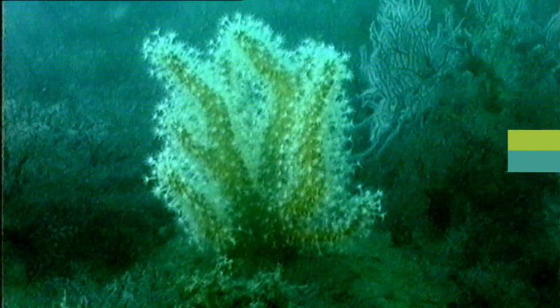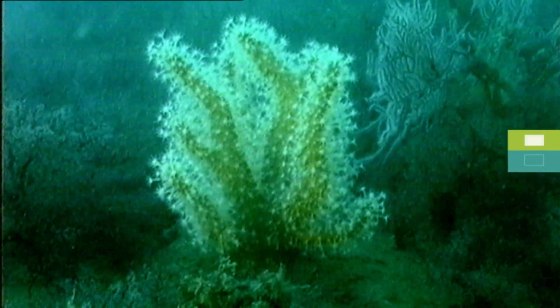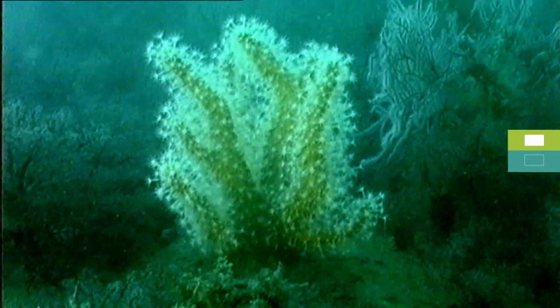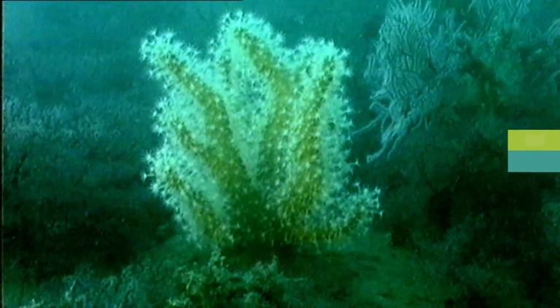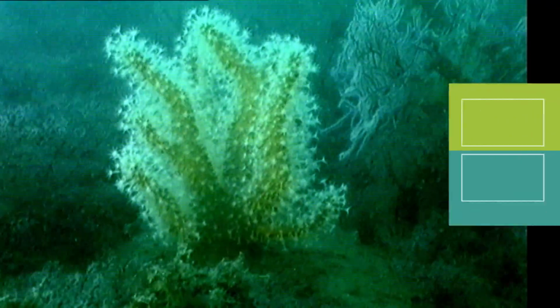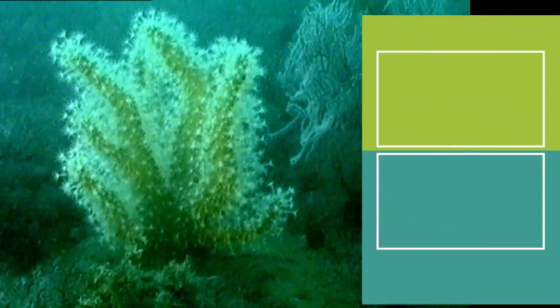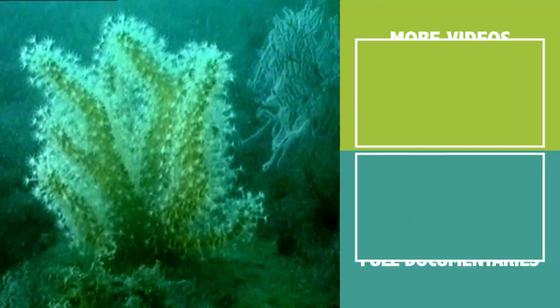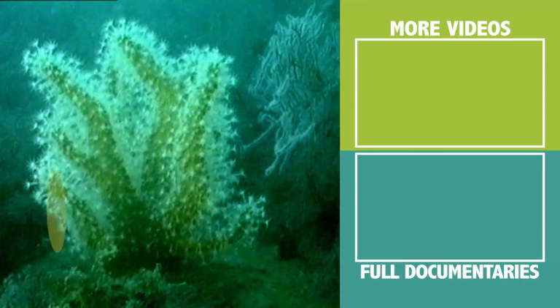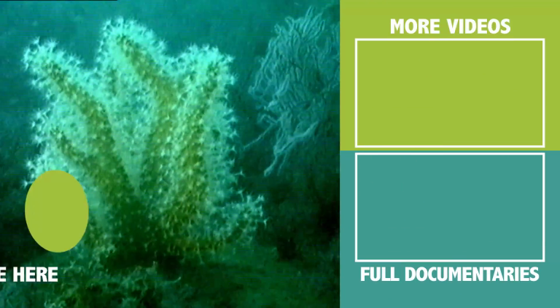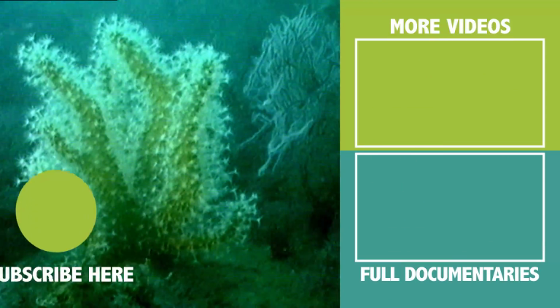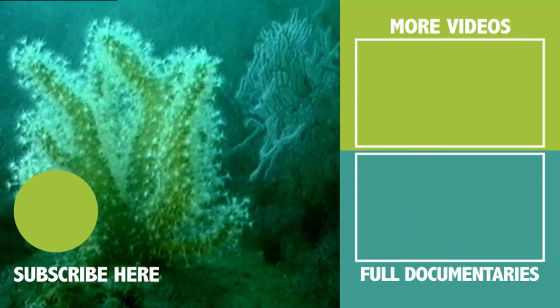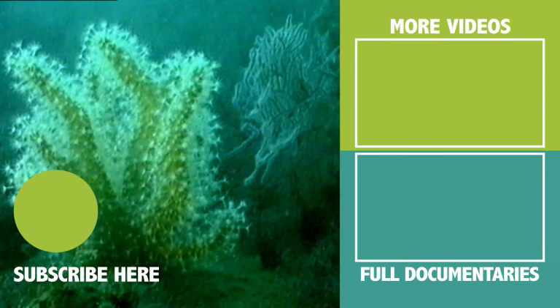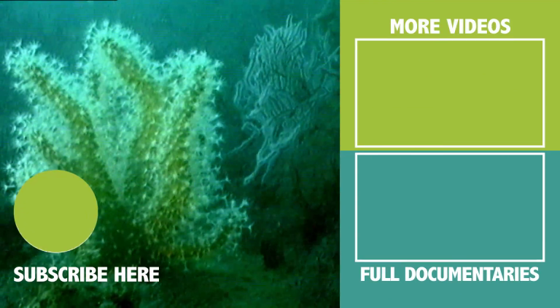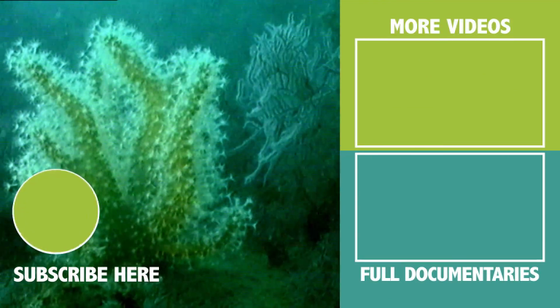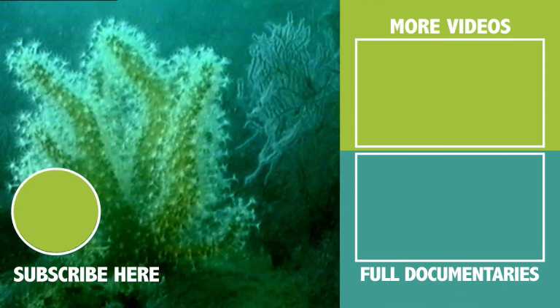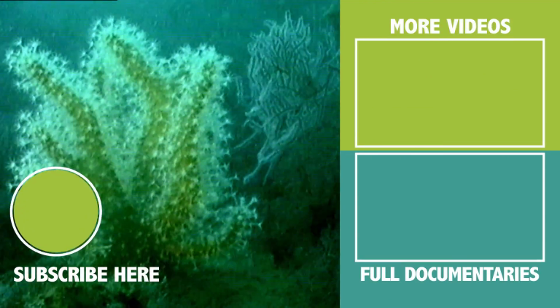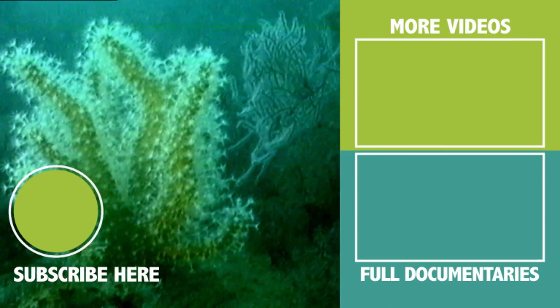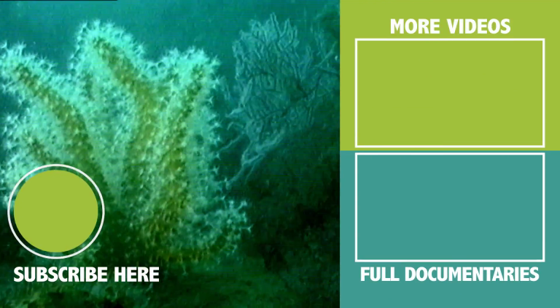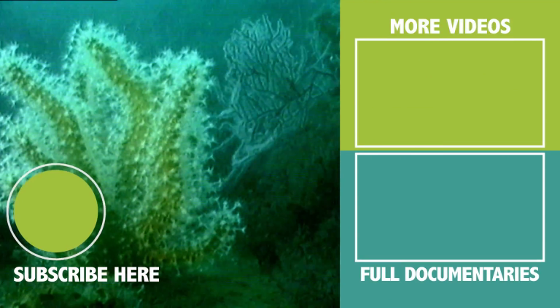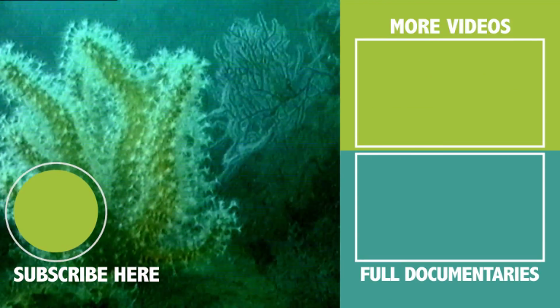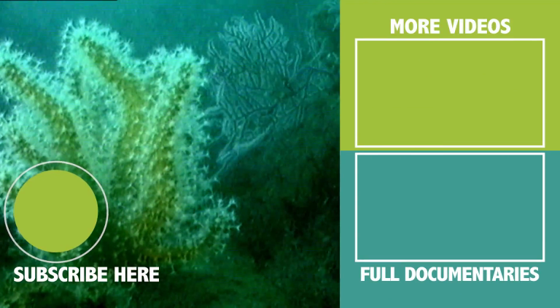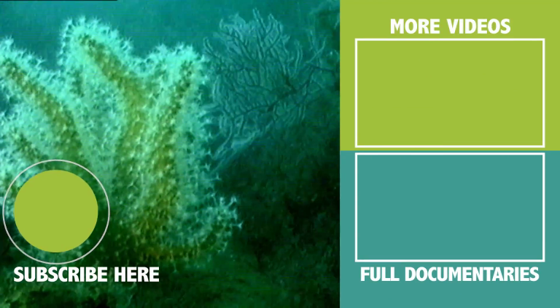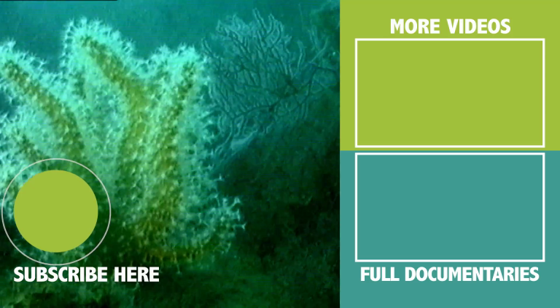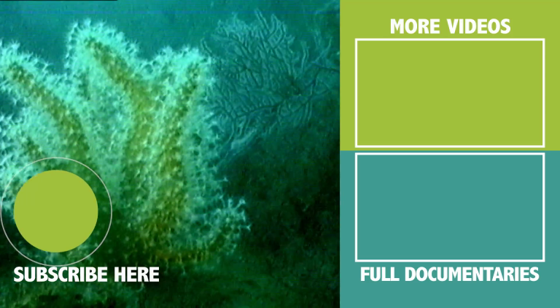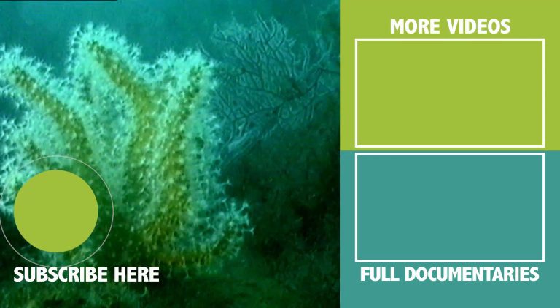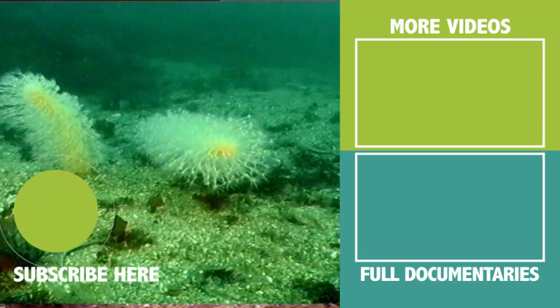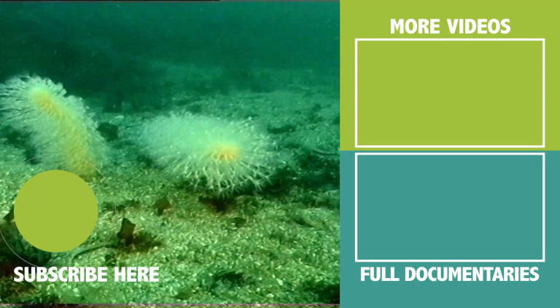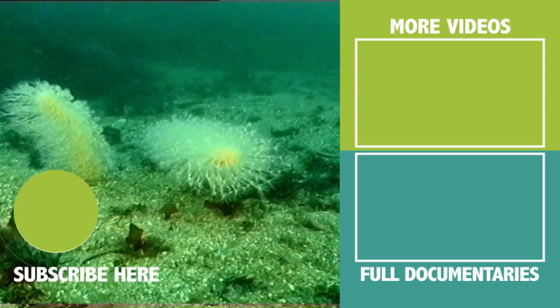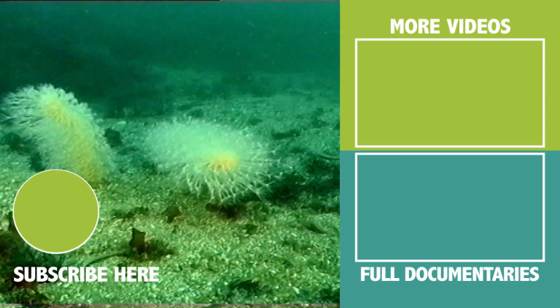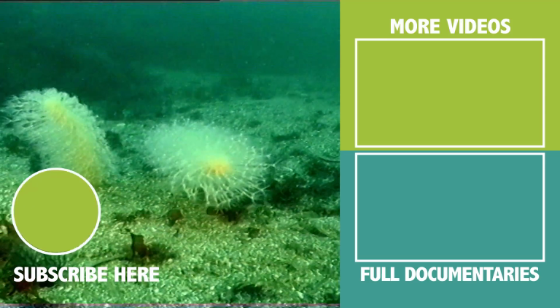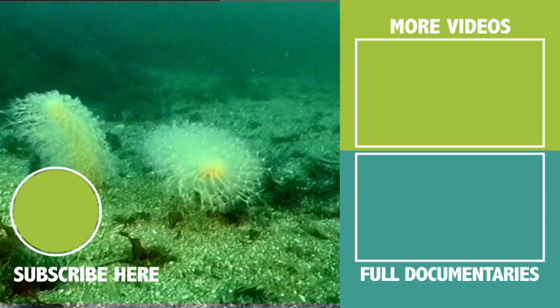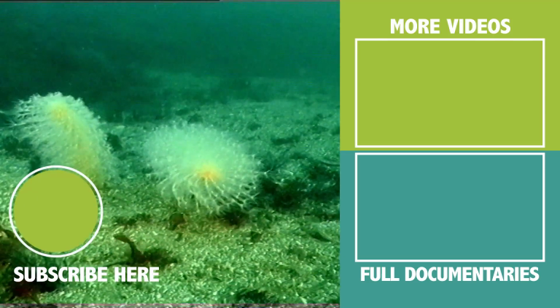They try to catch their share of plankton here, where food passes in front of everyone and all you have to do is take it.